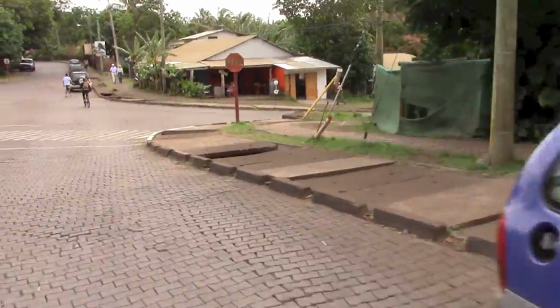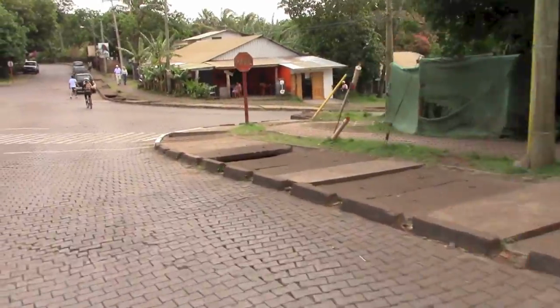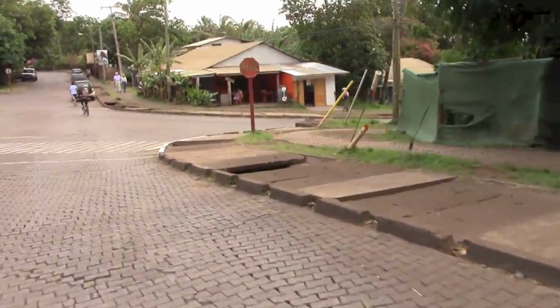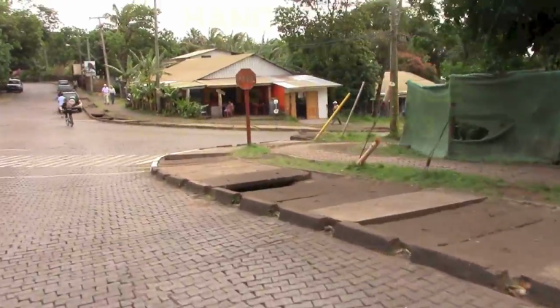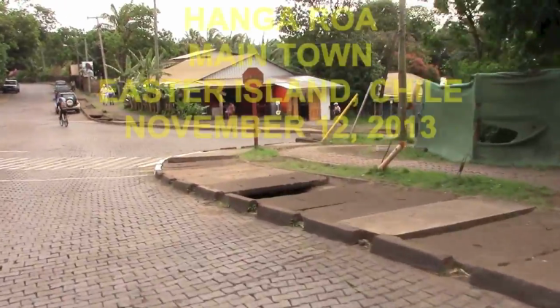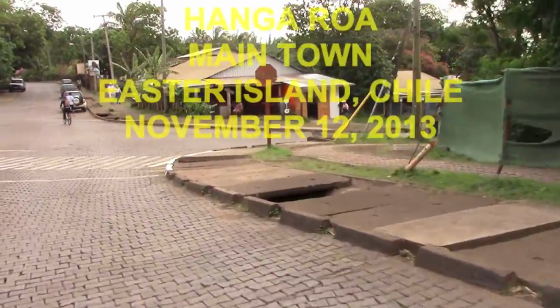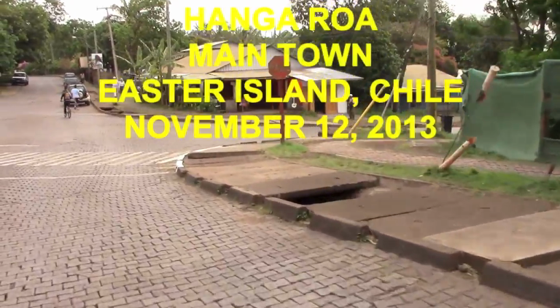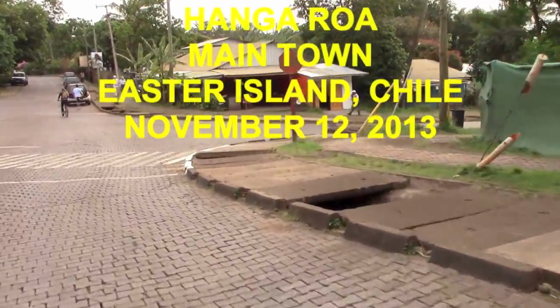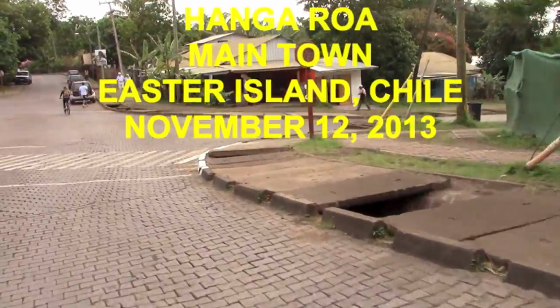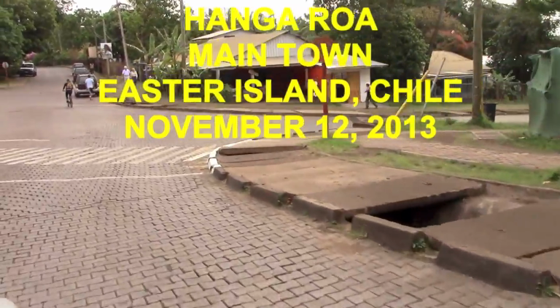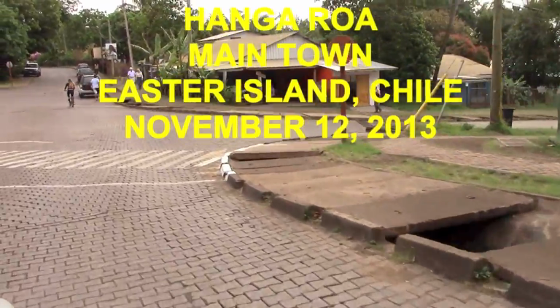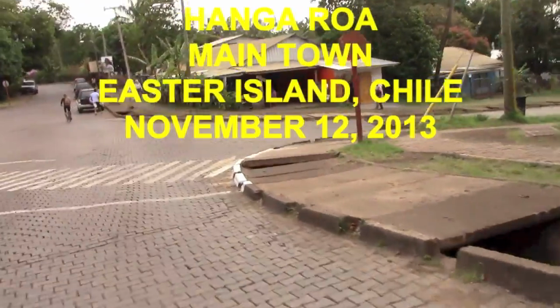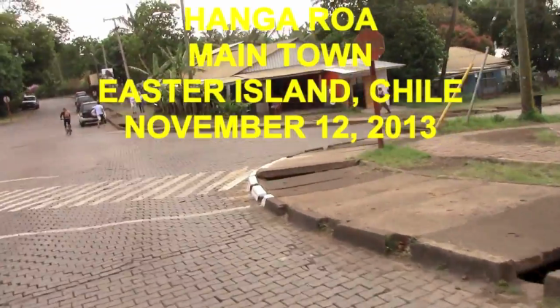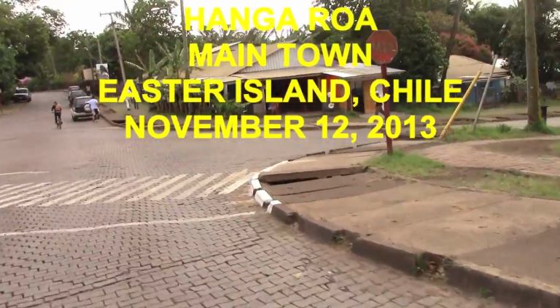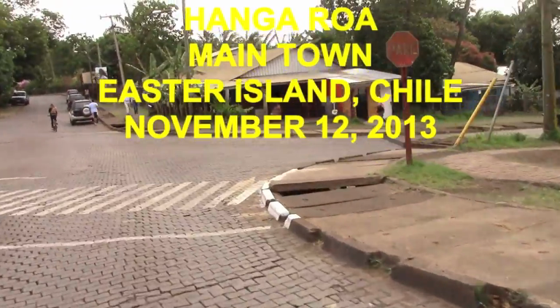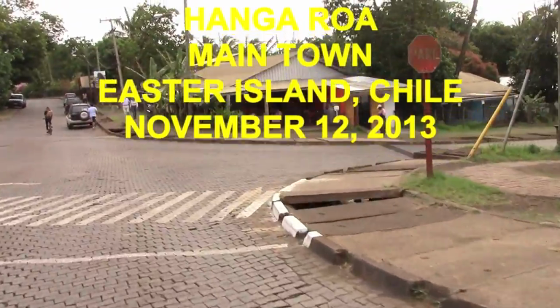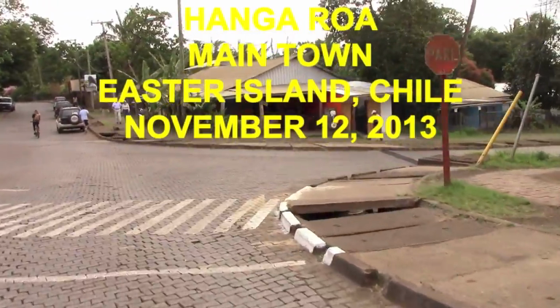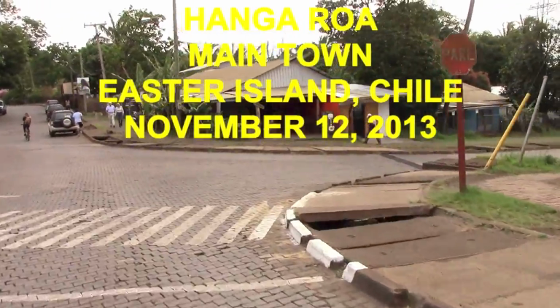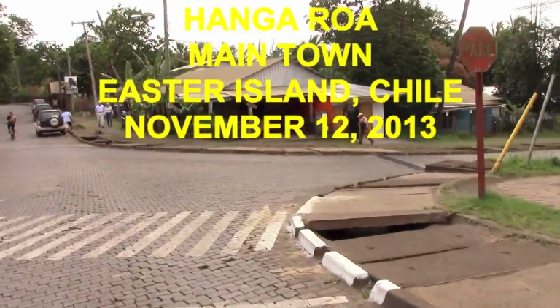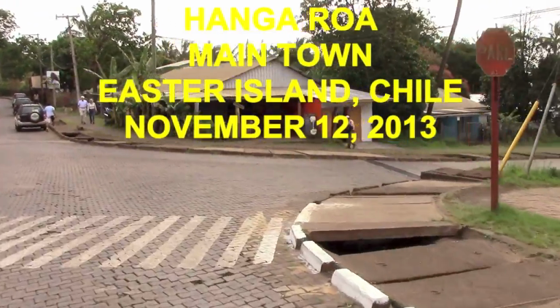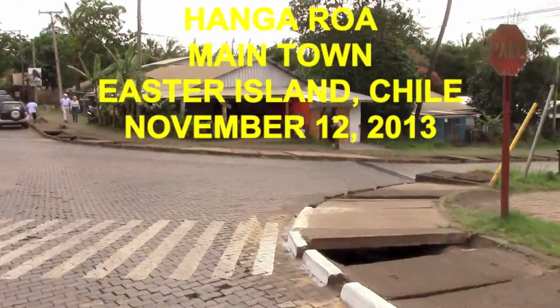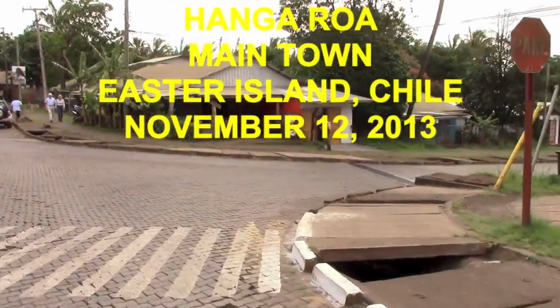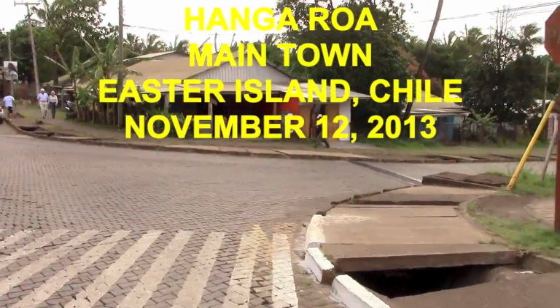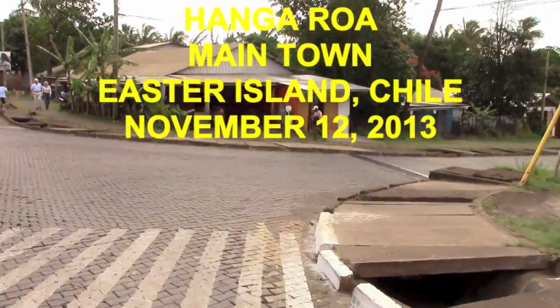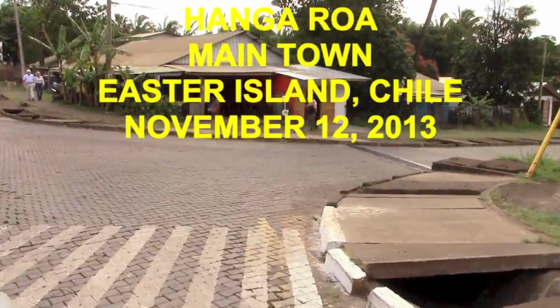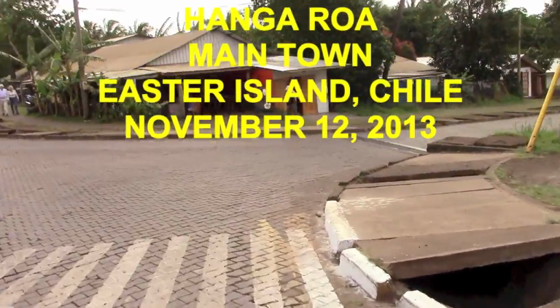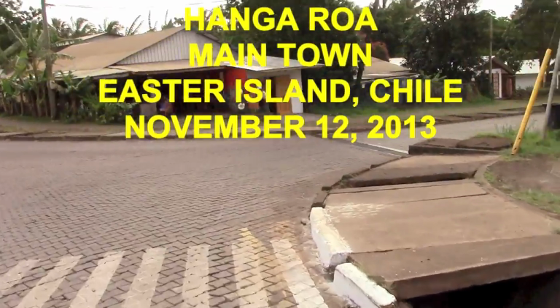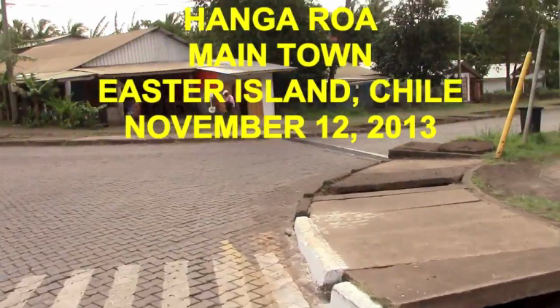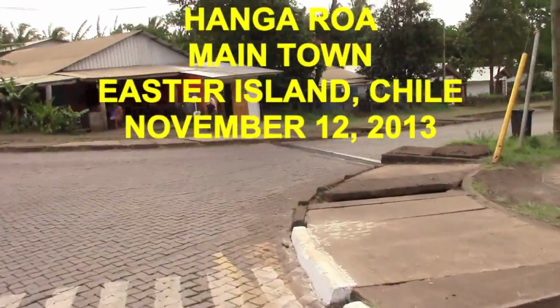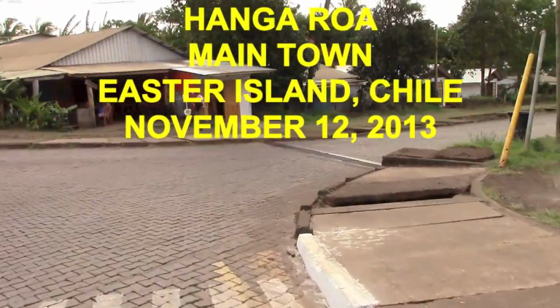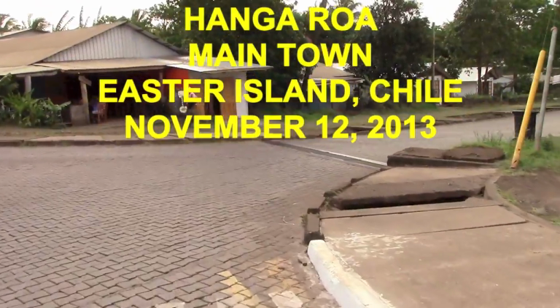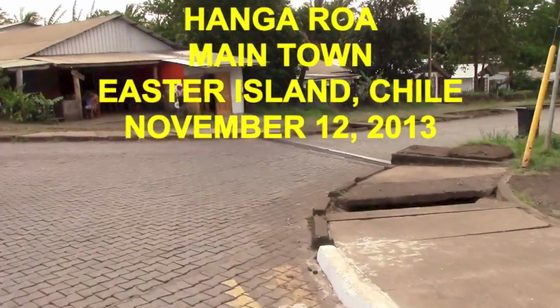We're going through the main town here in Easter Island — Hangaroa.